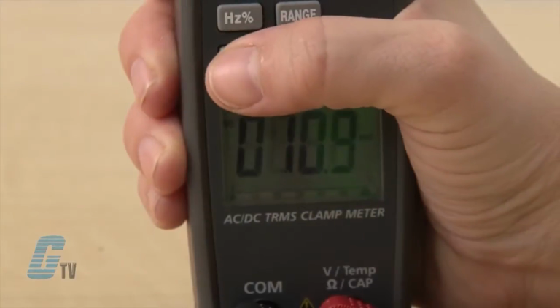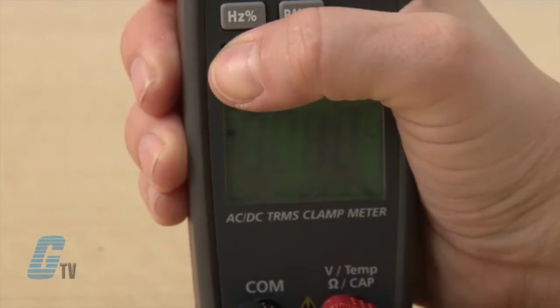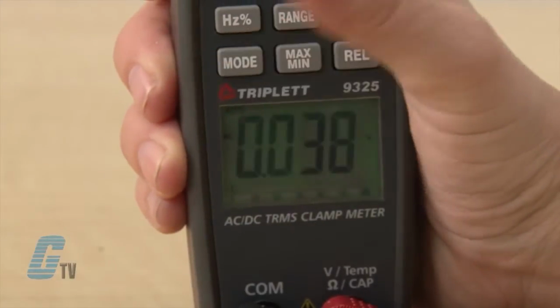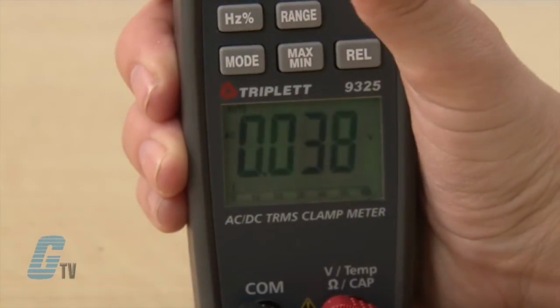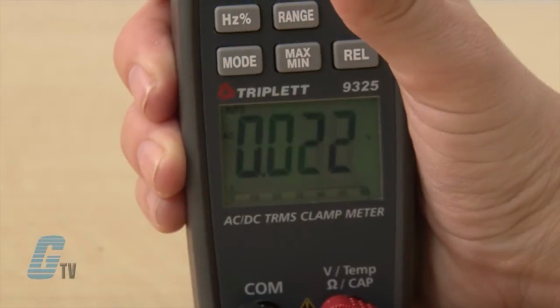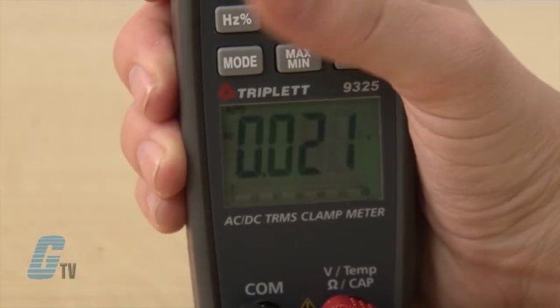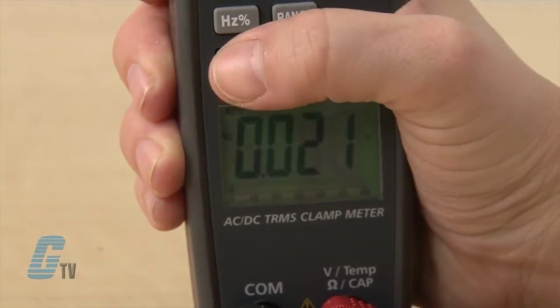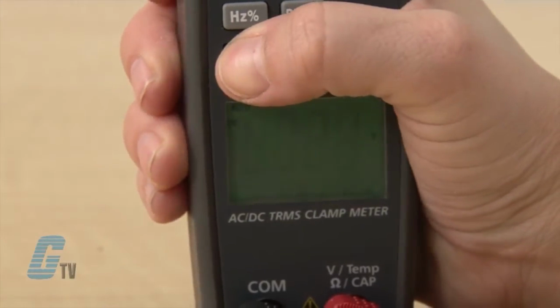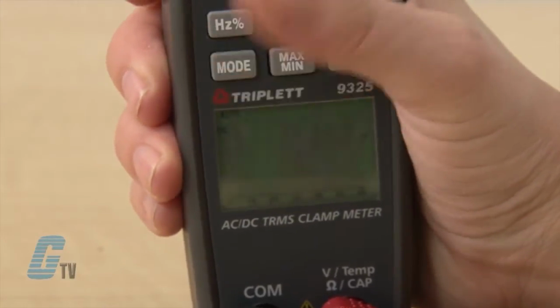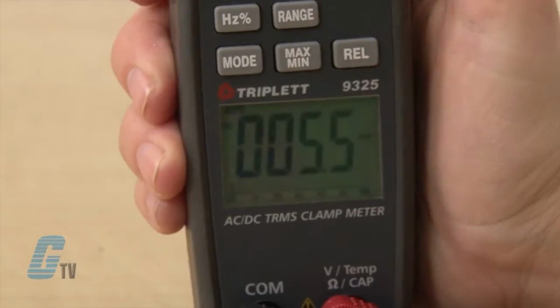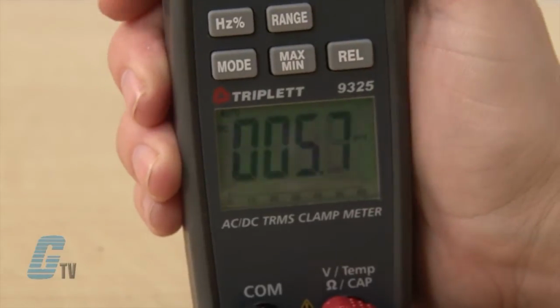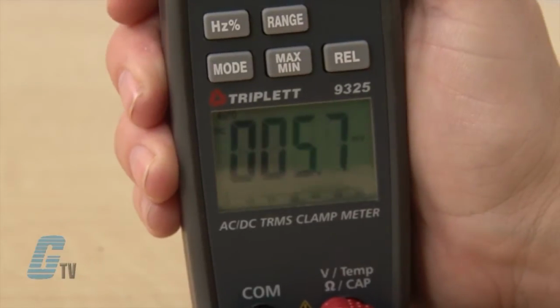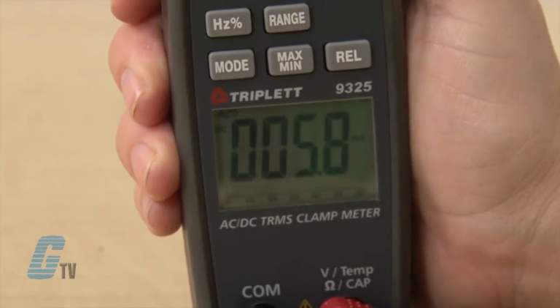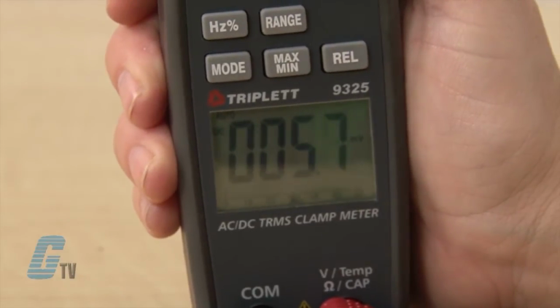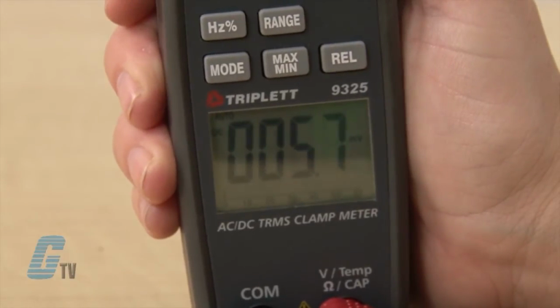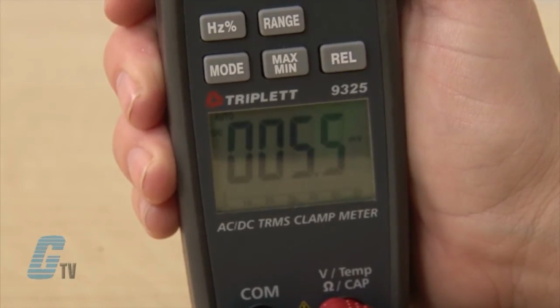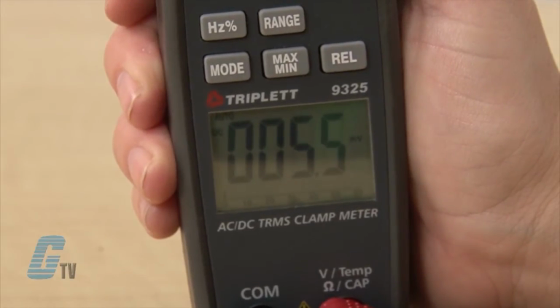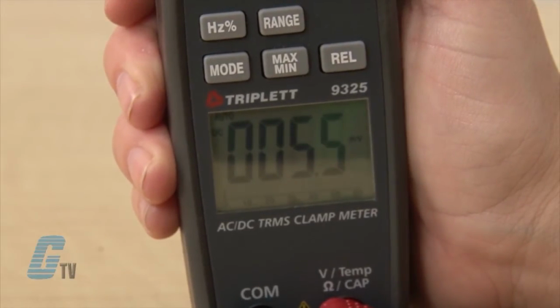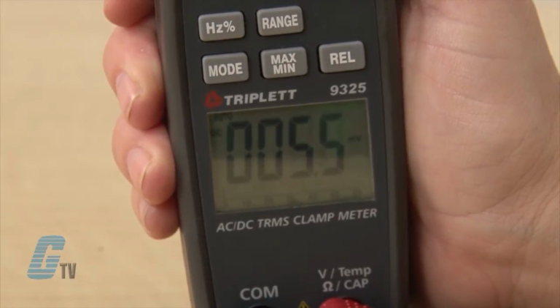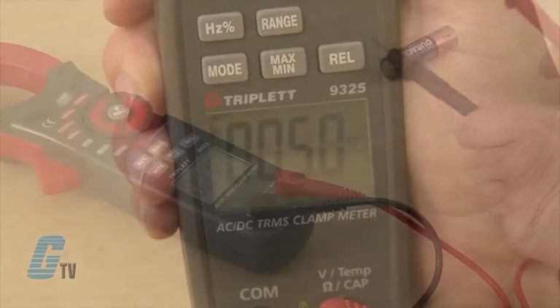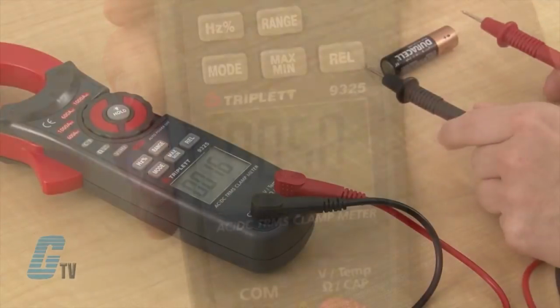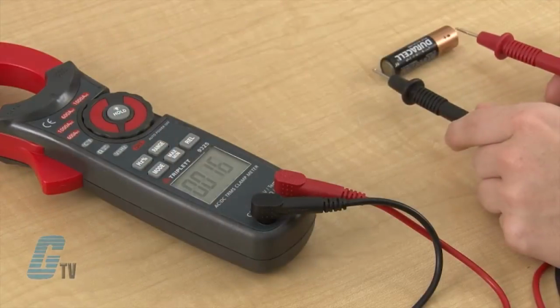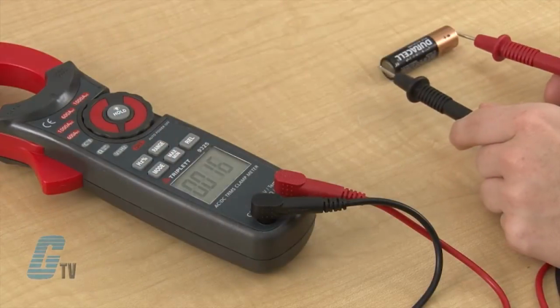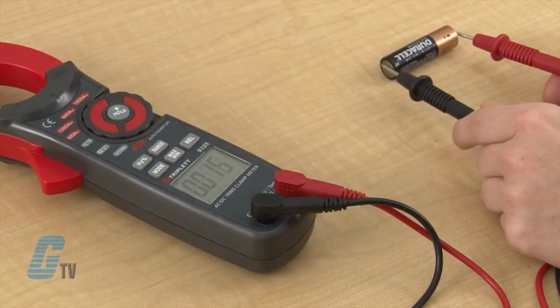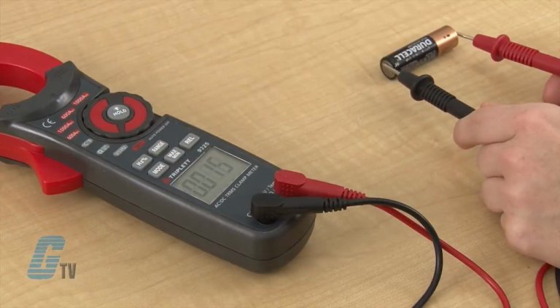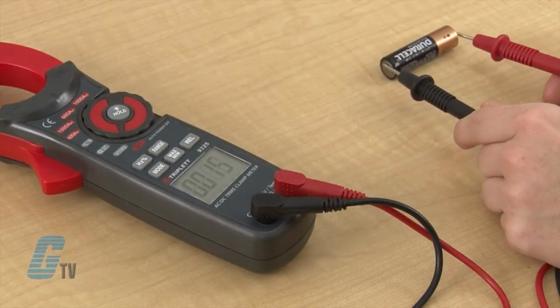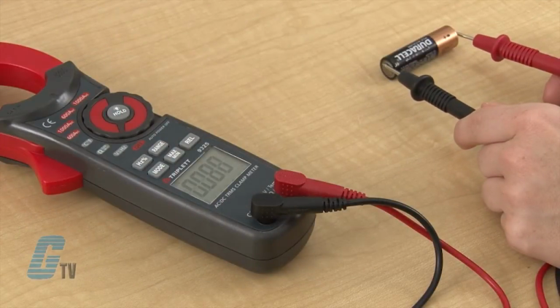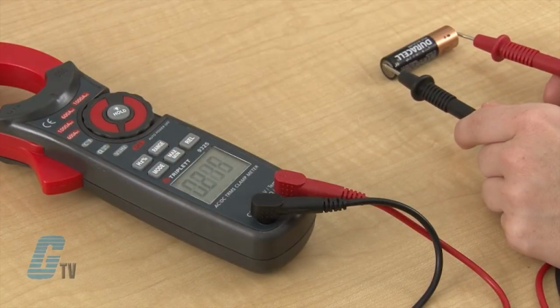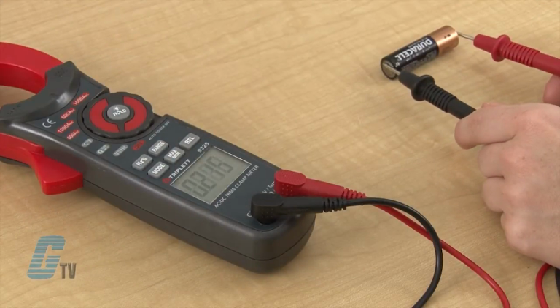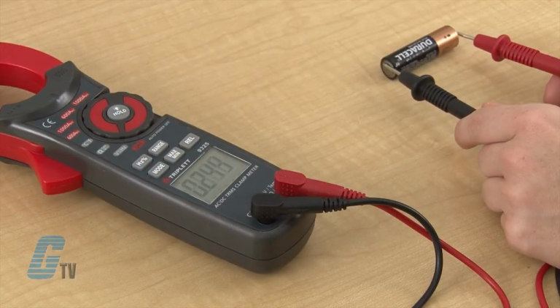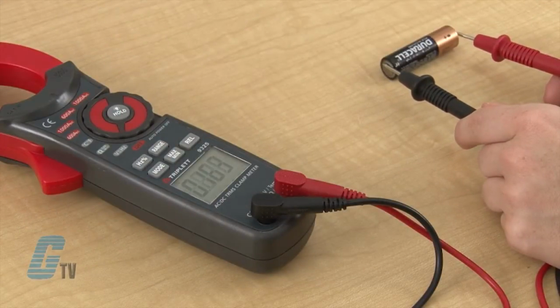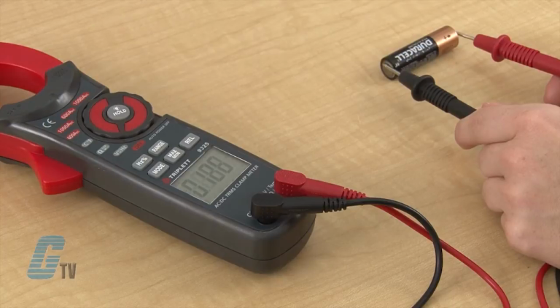I can toggle between AC and DC by pushing the mode button, and I can then use the test probe to get my voltage reading.